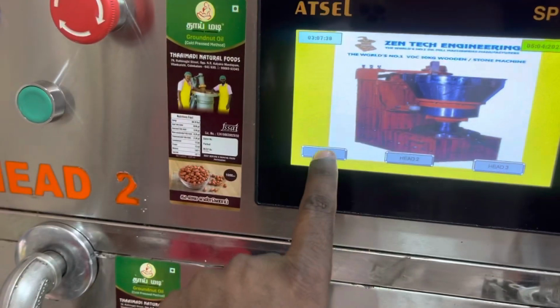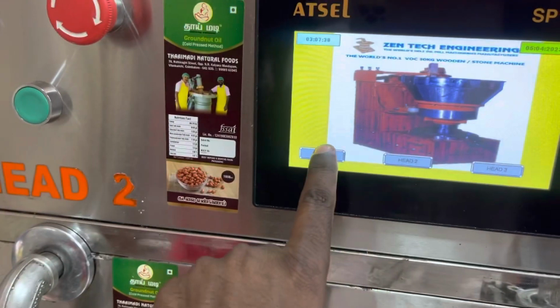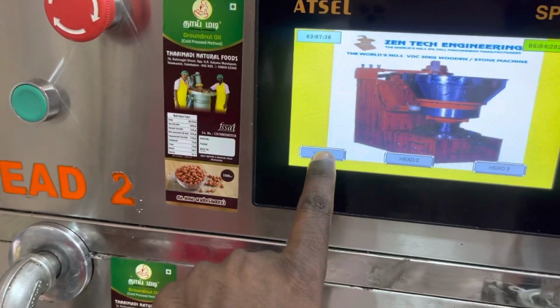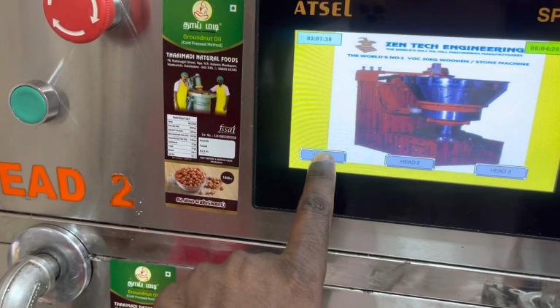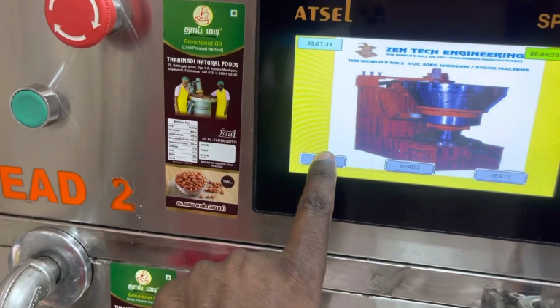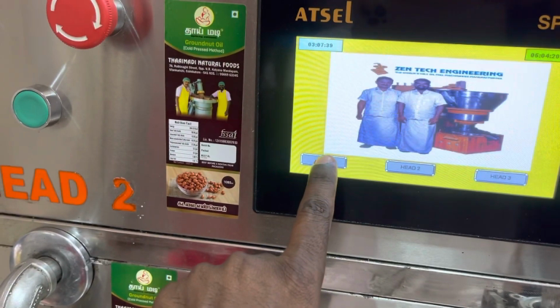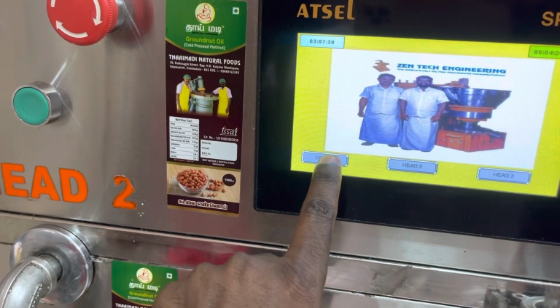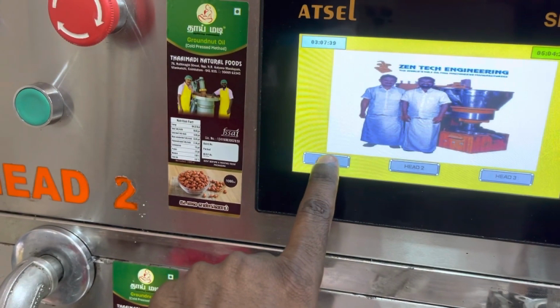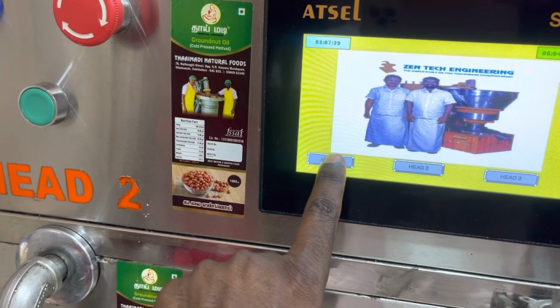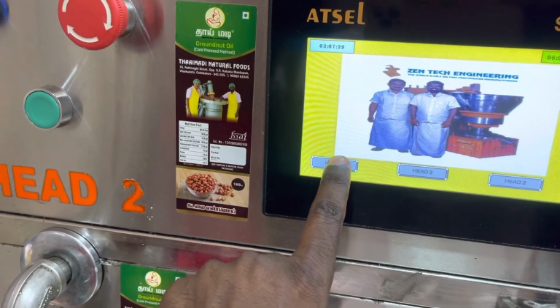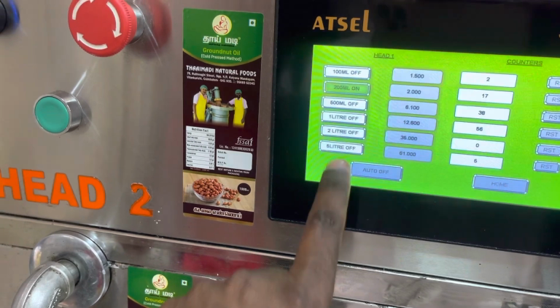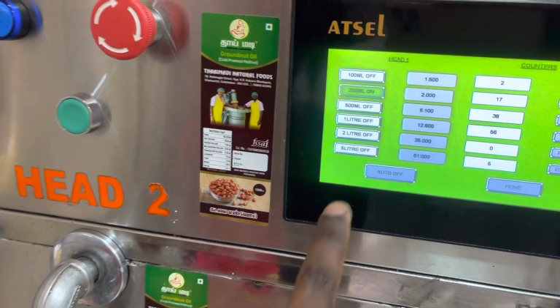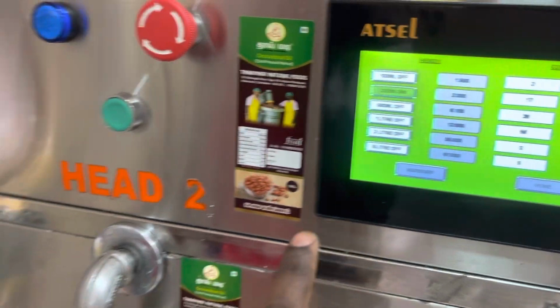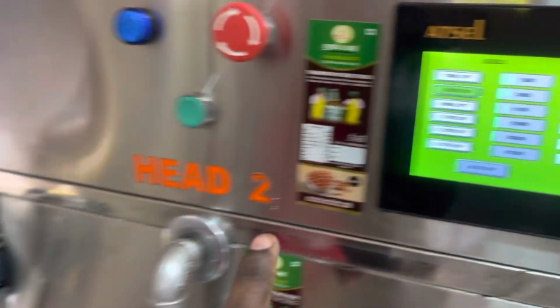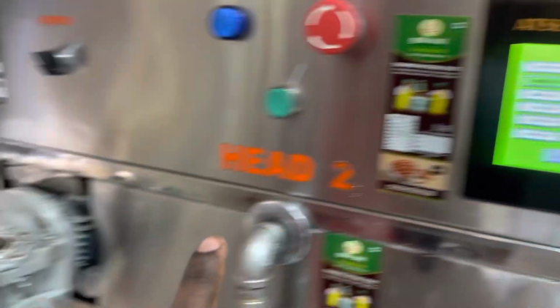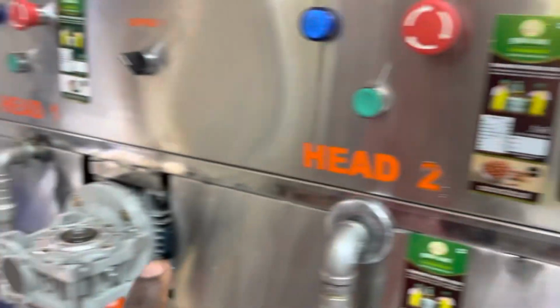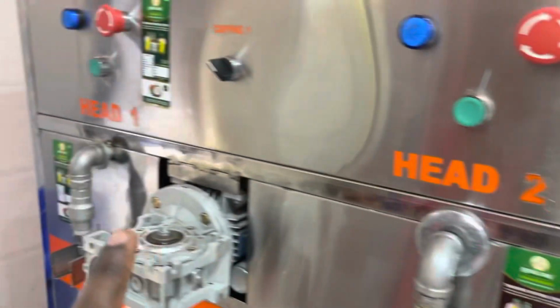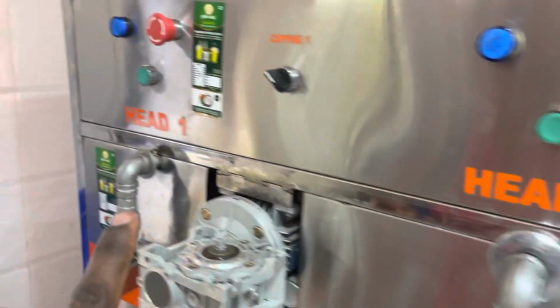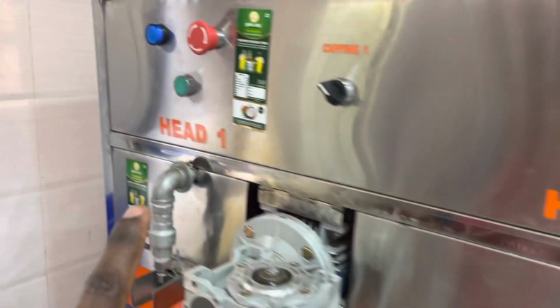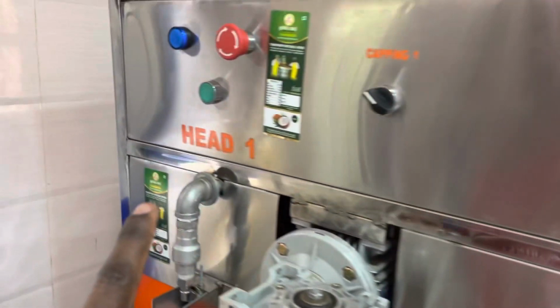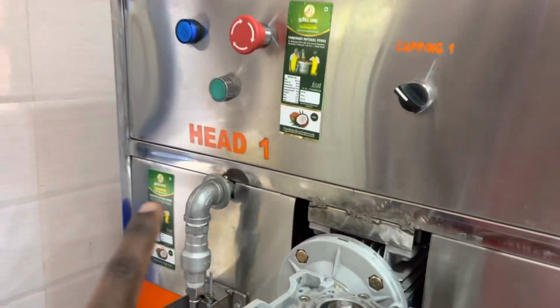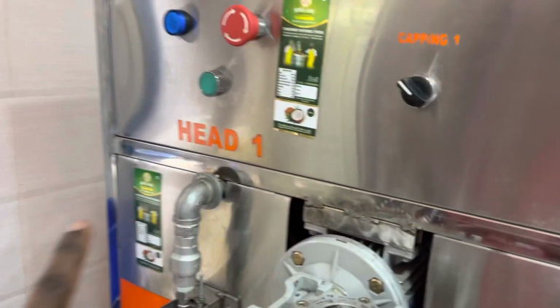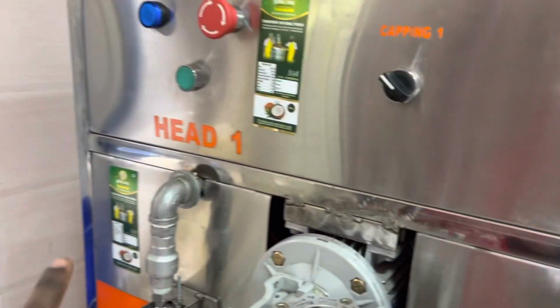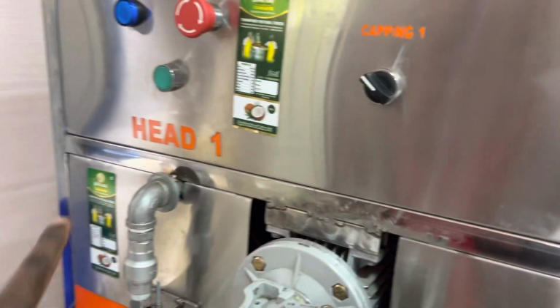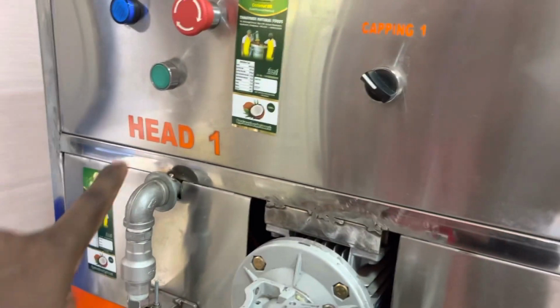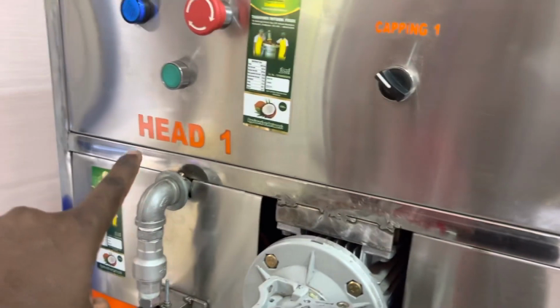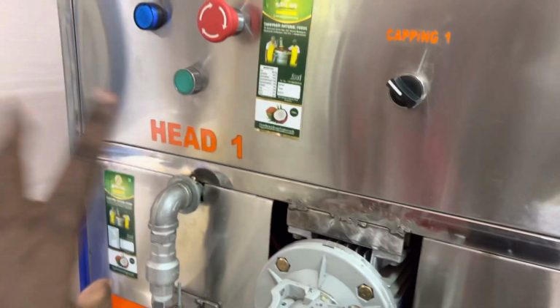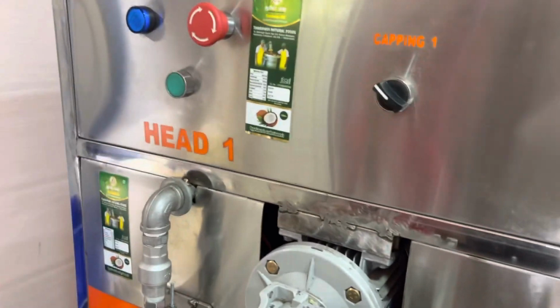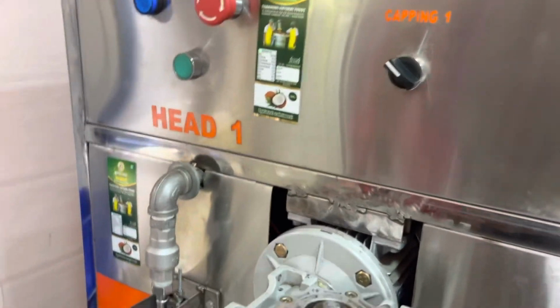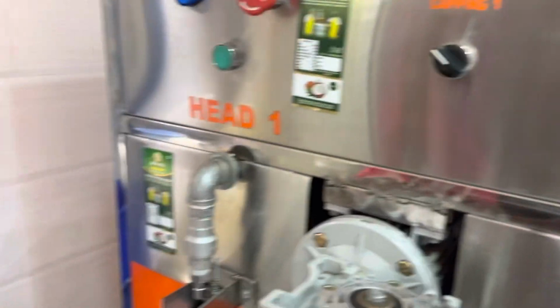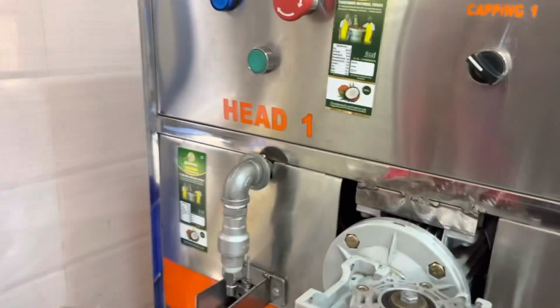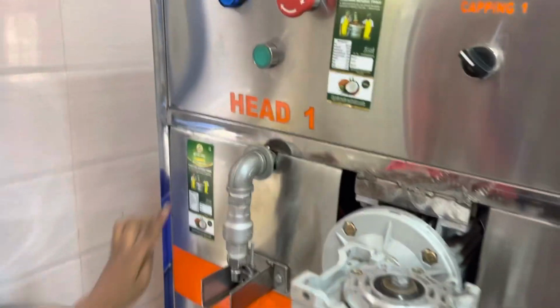Now we select head one. Head one is a croc tile.